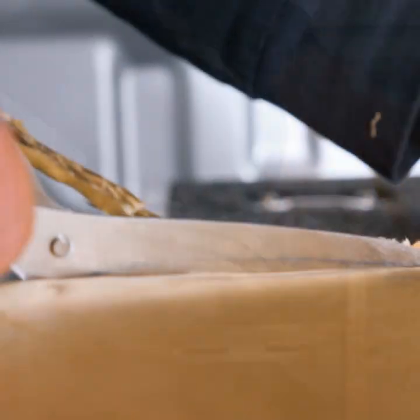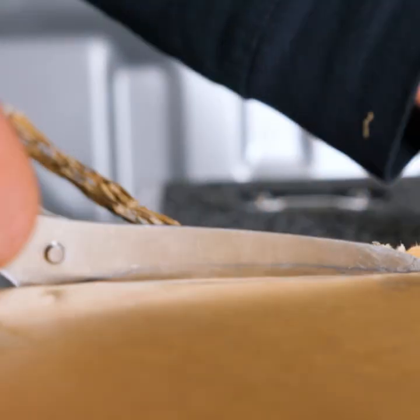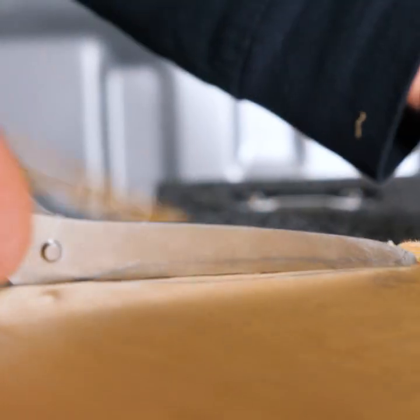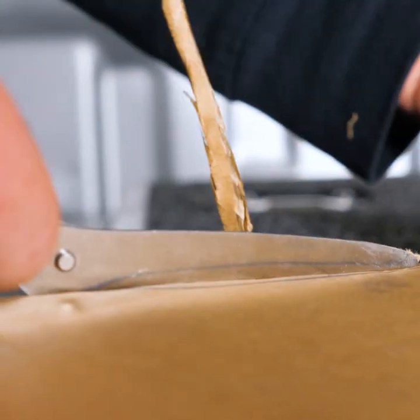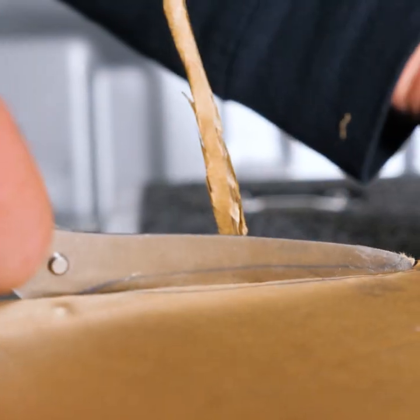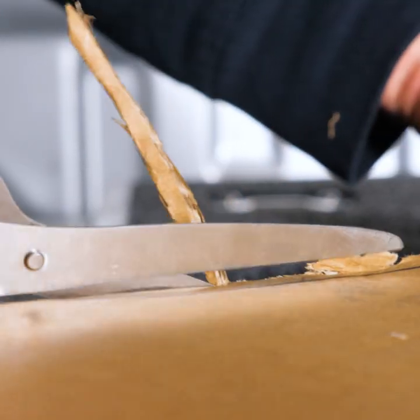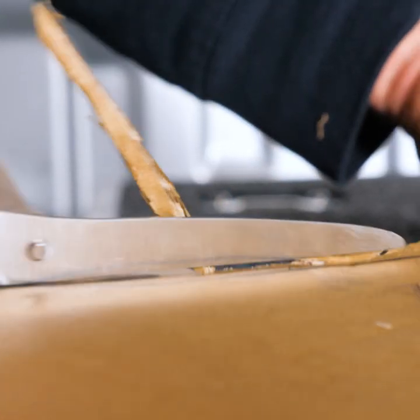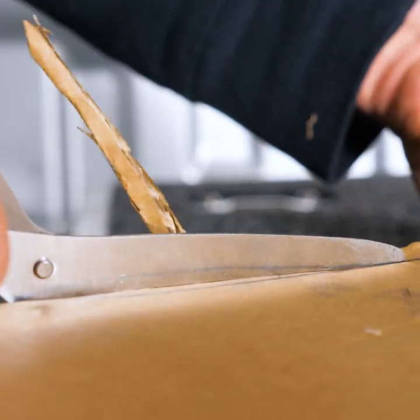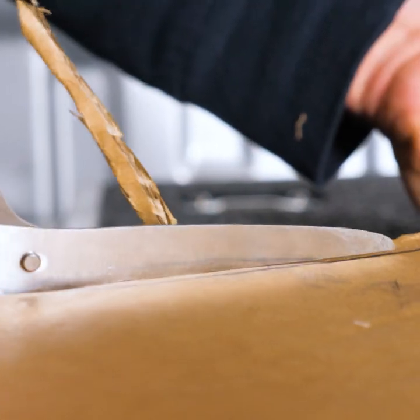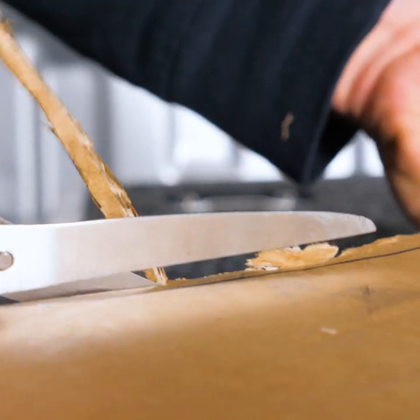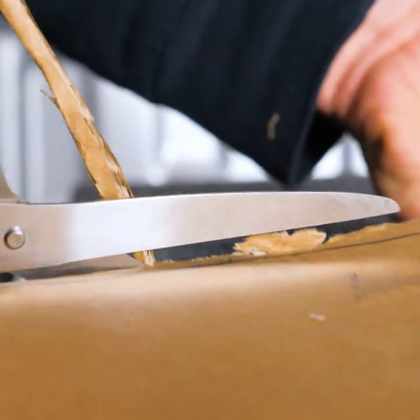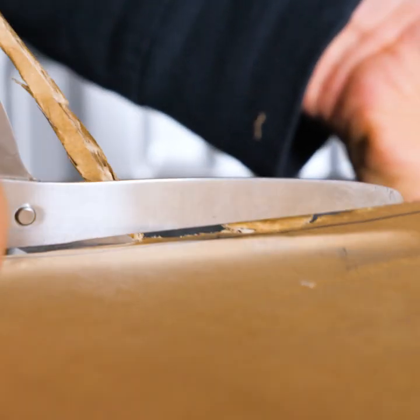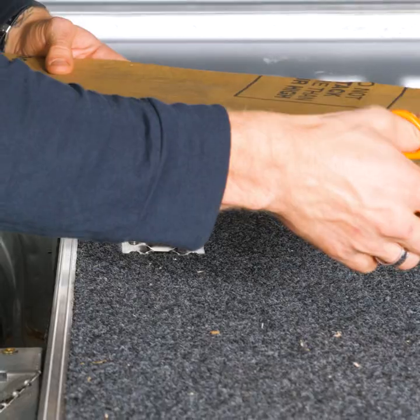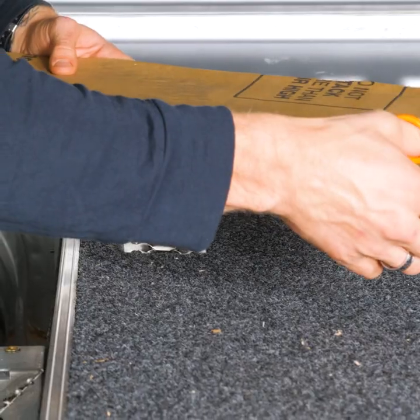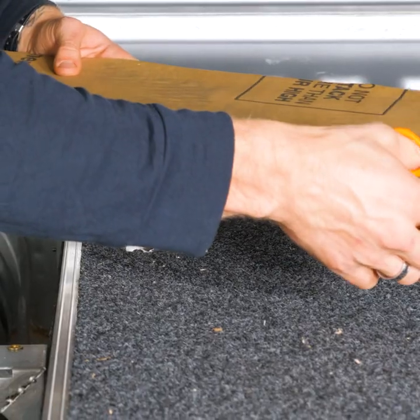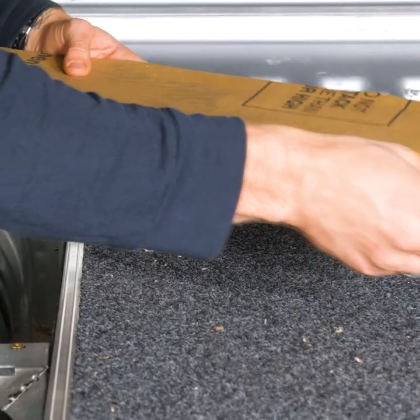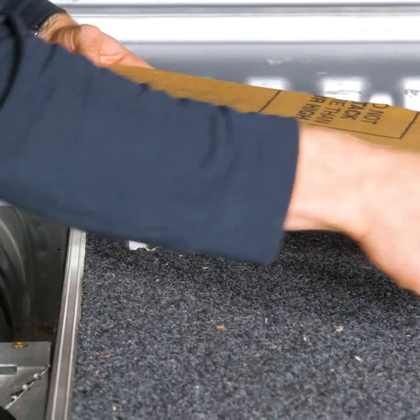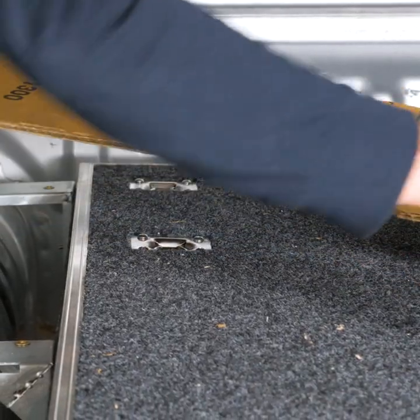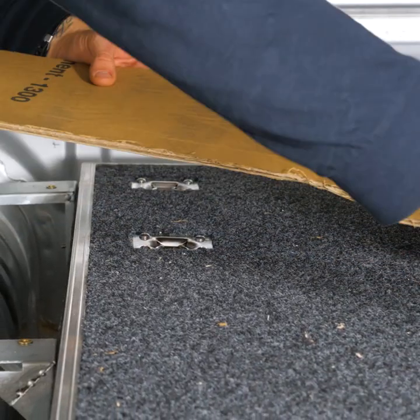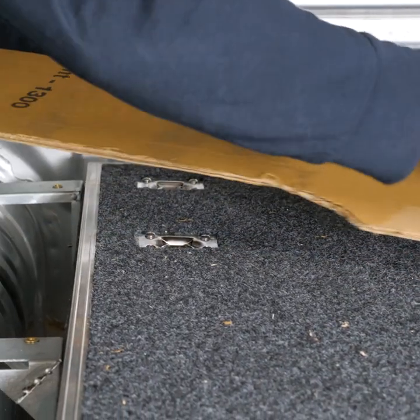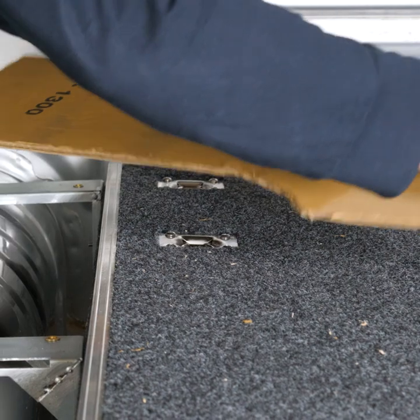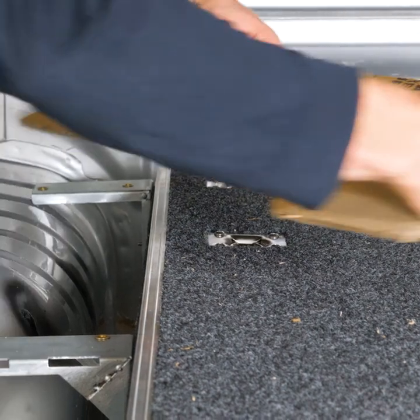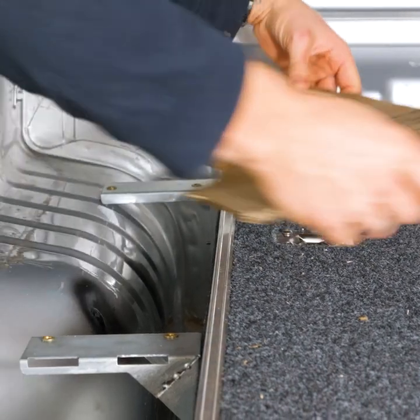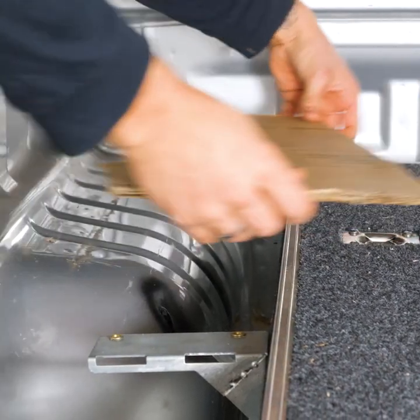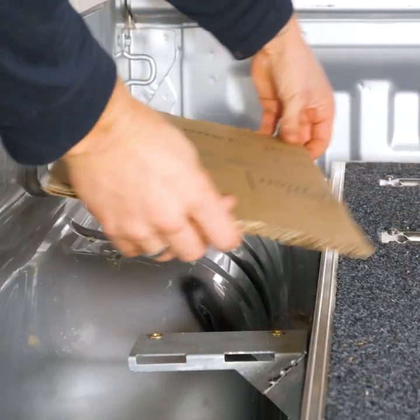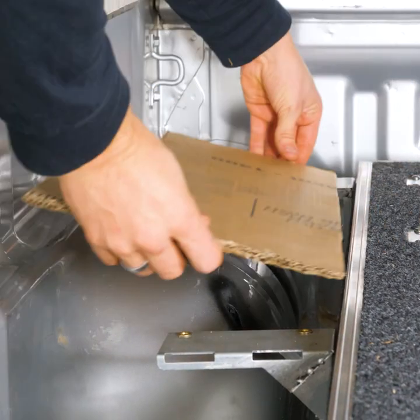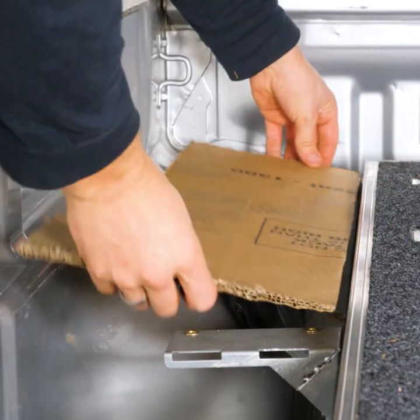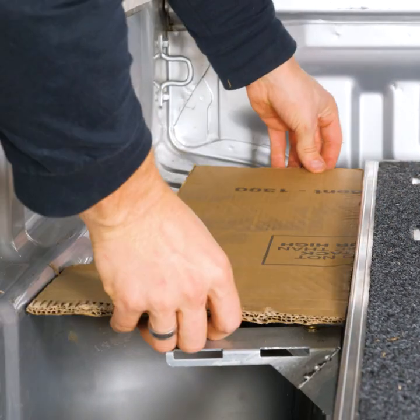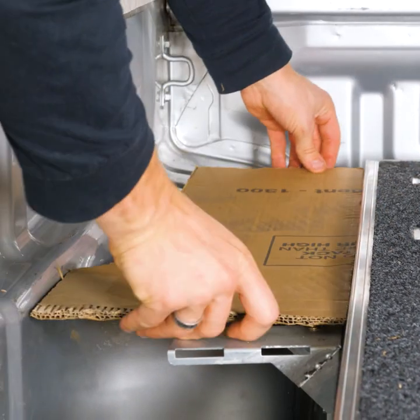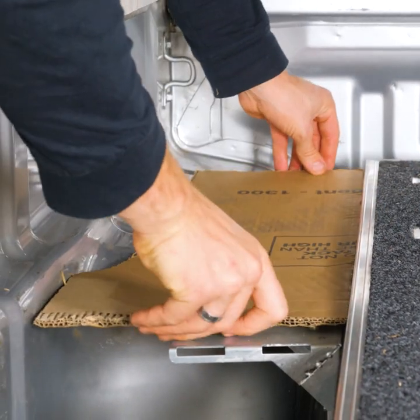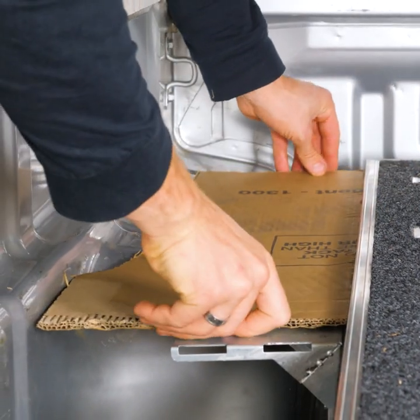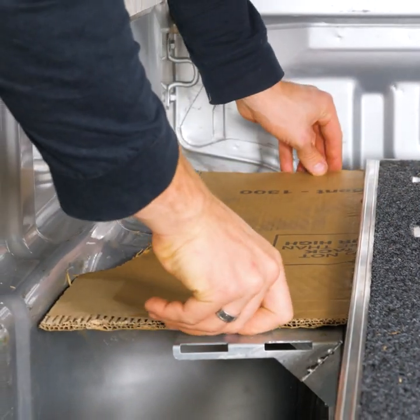The aim here is to trim them bit by bit so you don't take off too much. And if you do cut too far, it's best to start again.